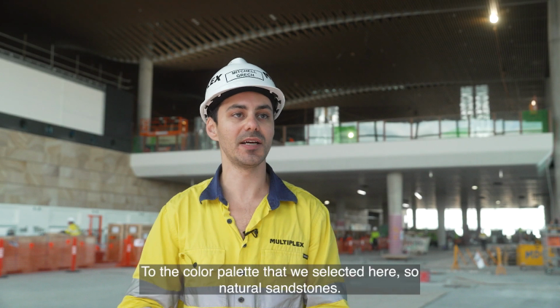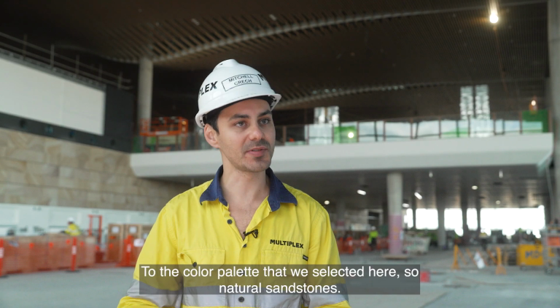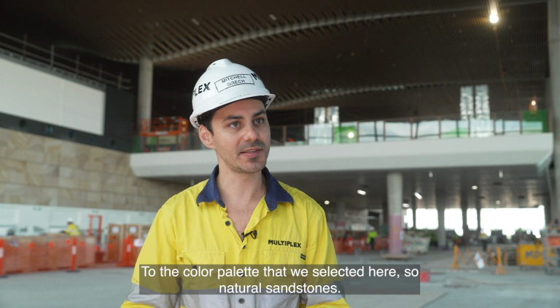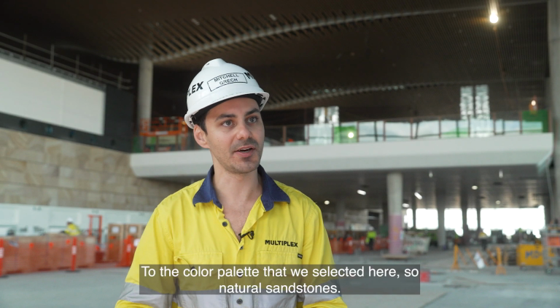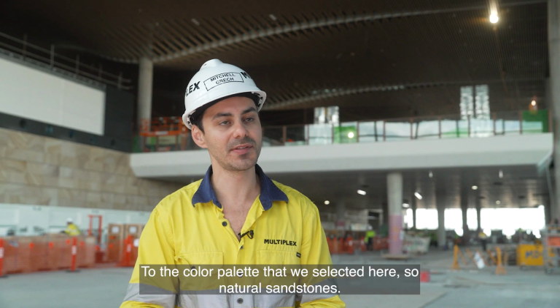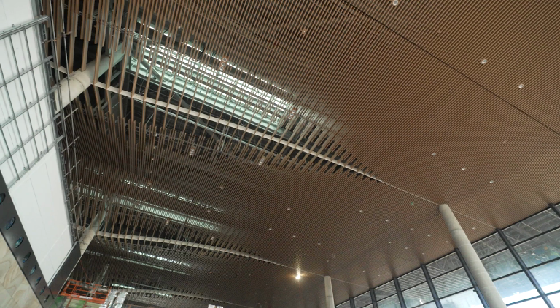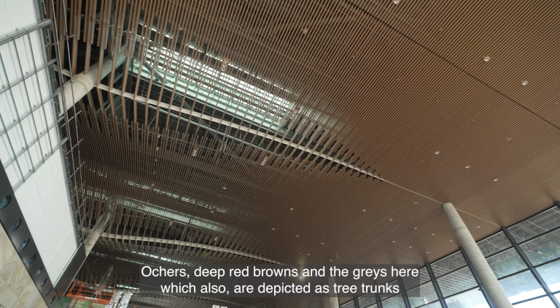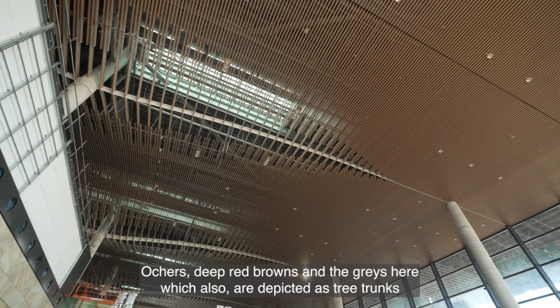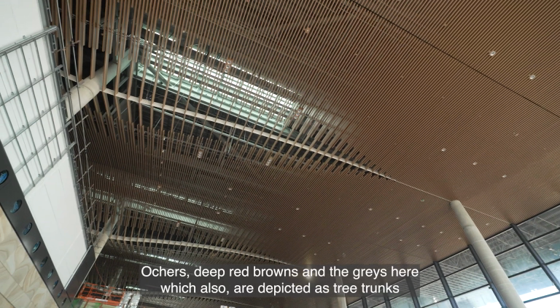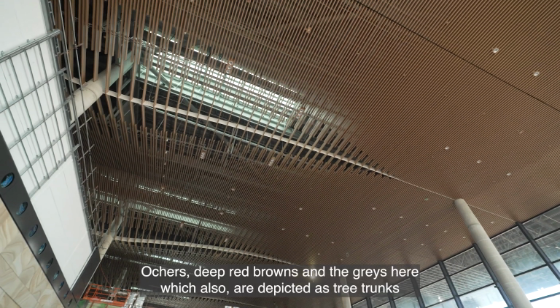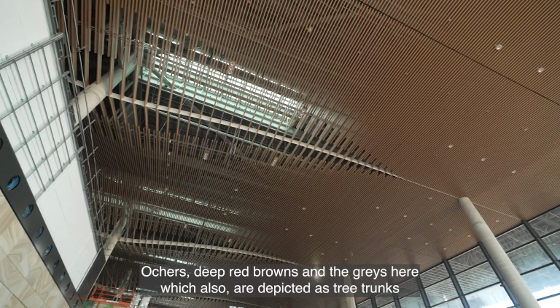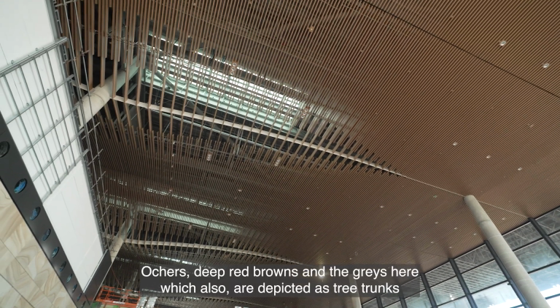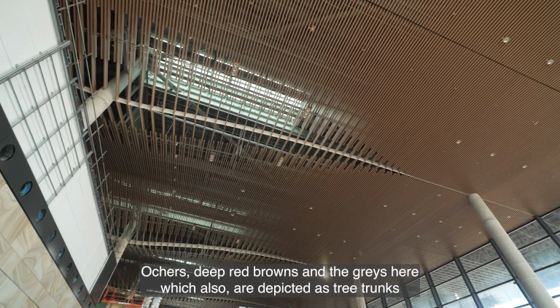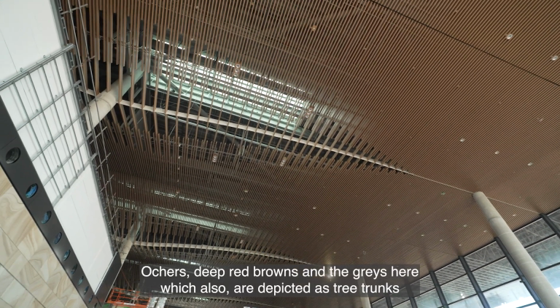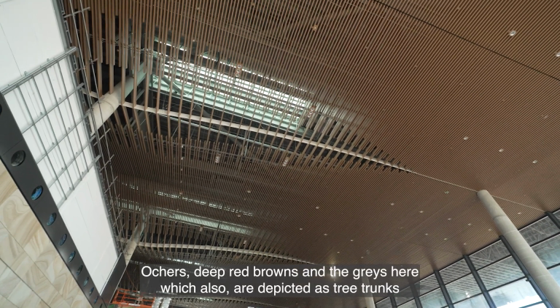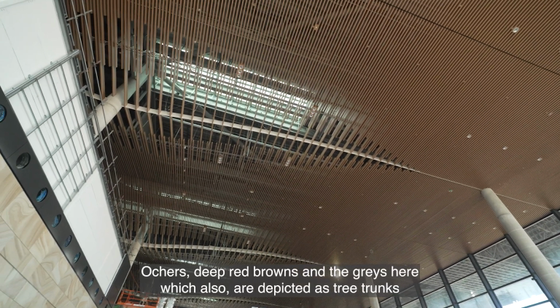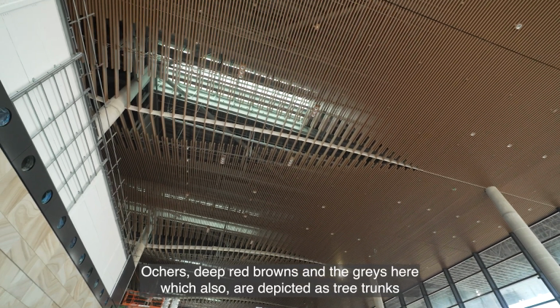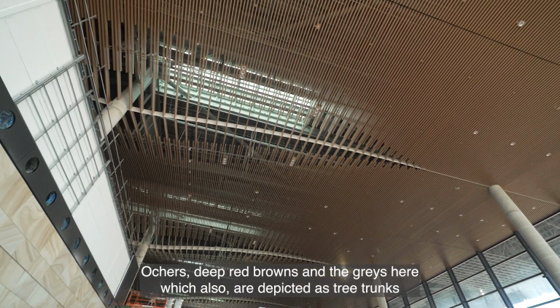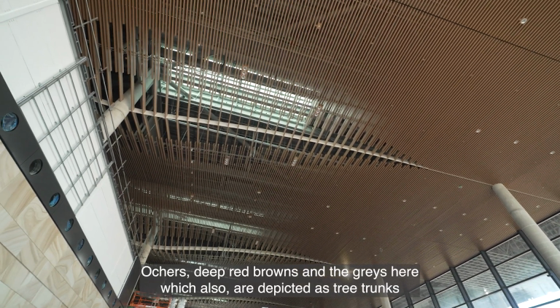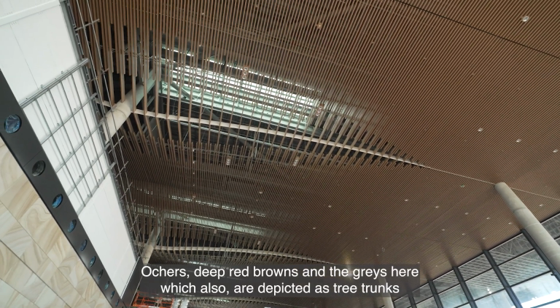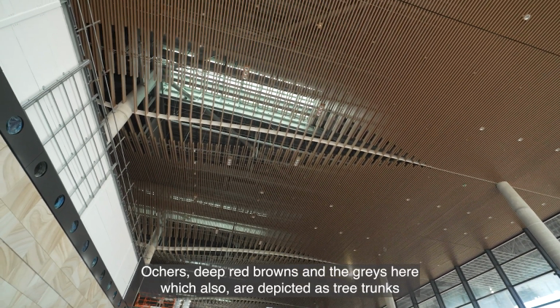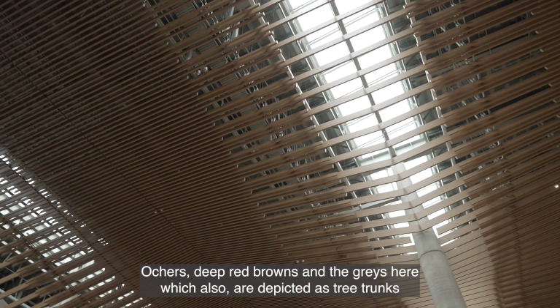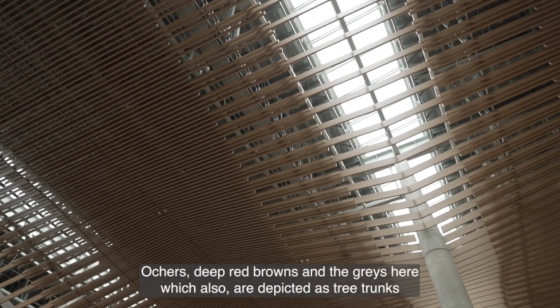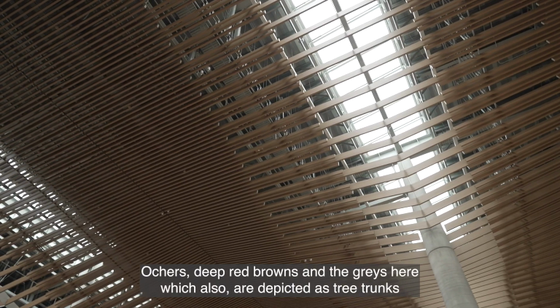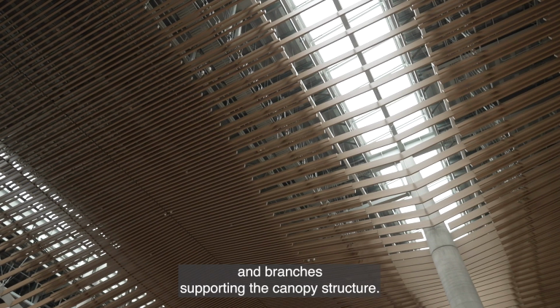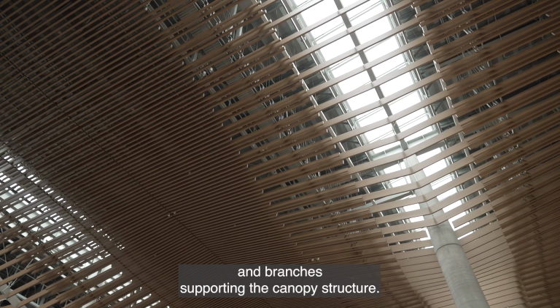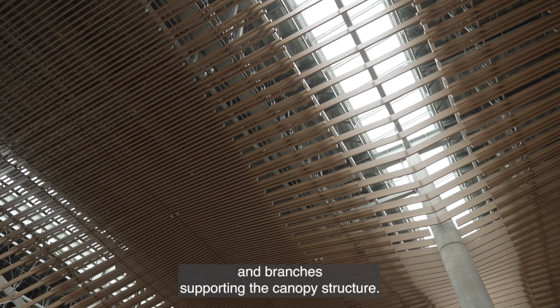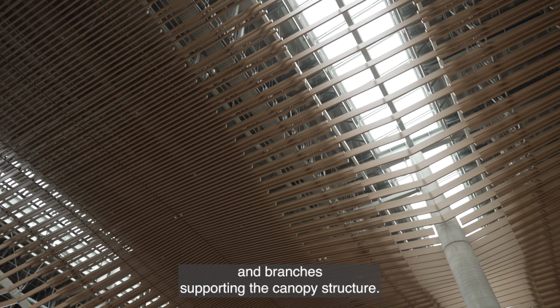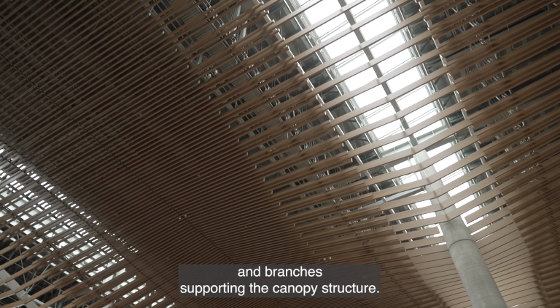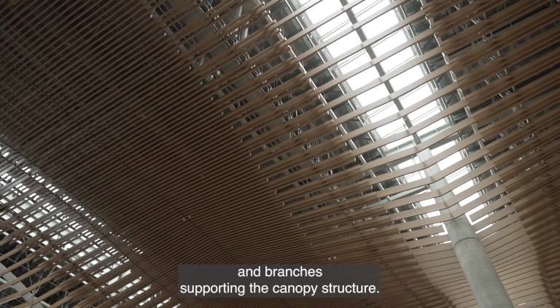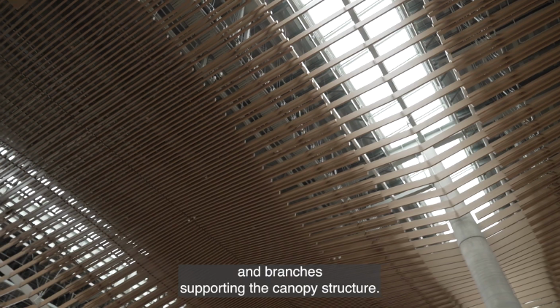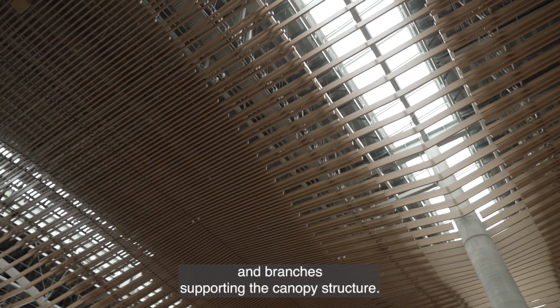The colour palette selected includes natural sandstones, ochres, deep red-browns, and greys, which are also depicted as tree trunks and branches supporting the canopy structure.